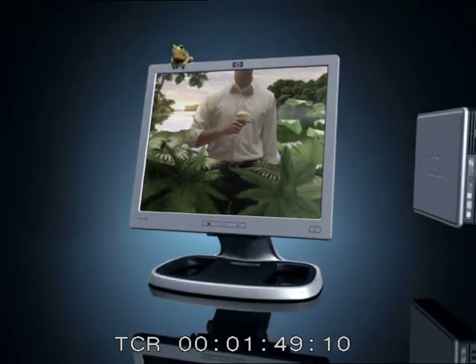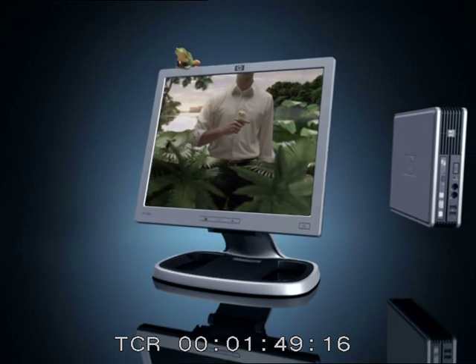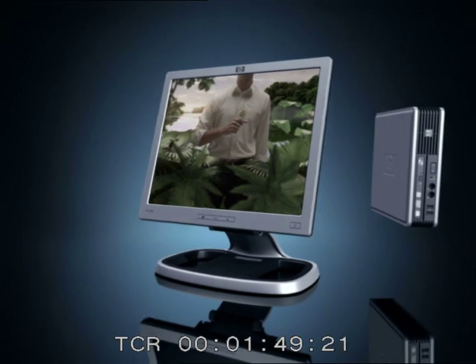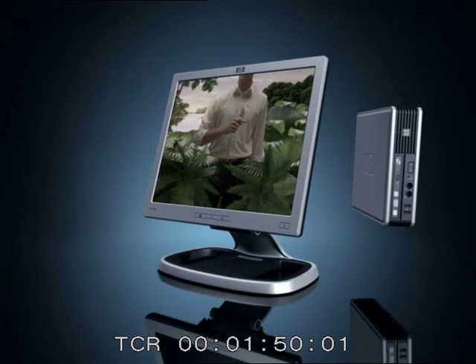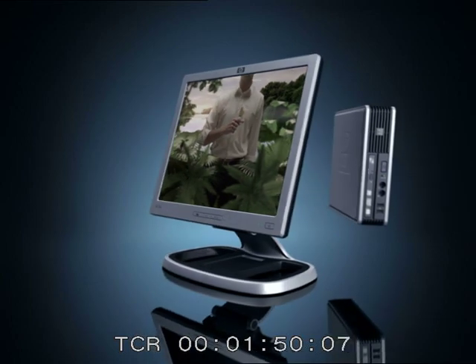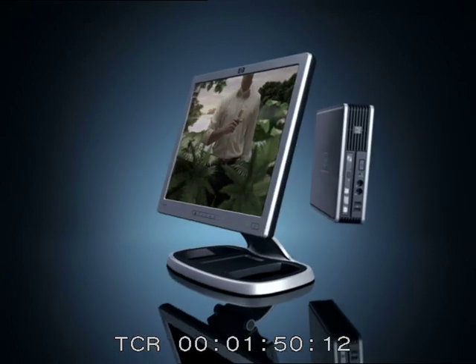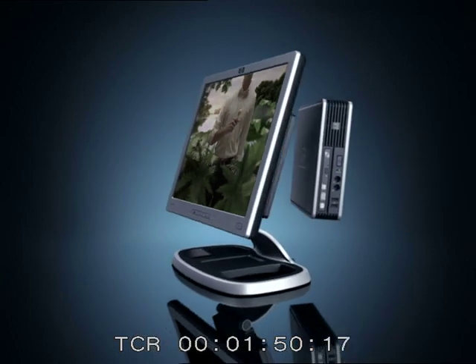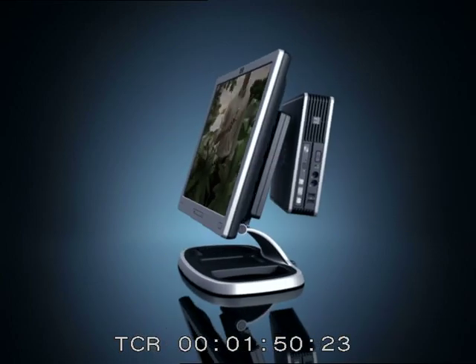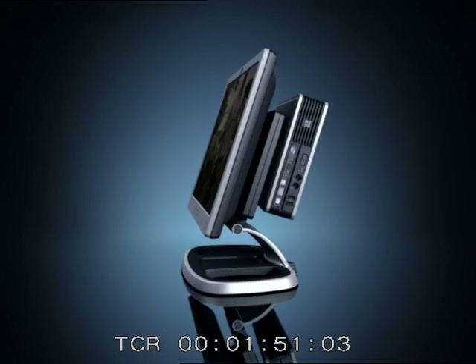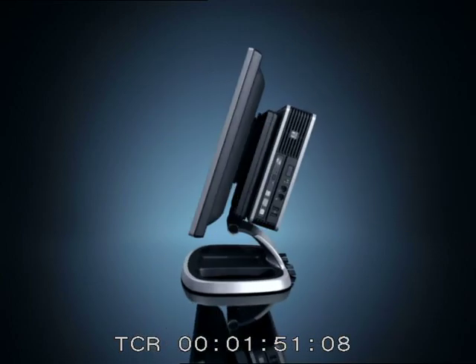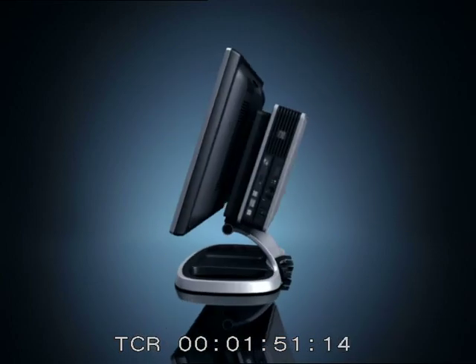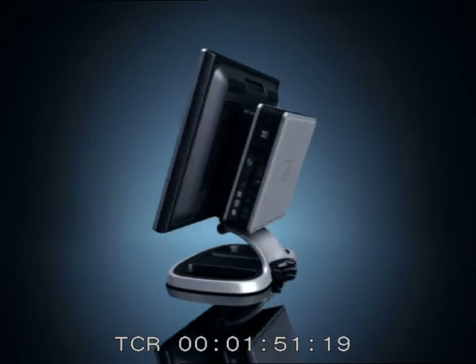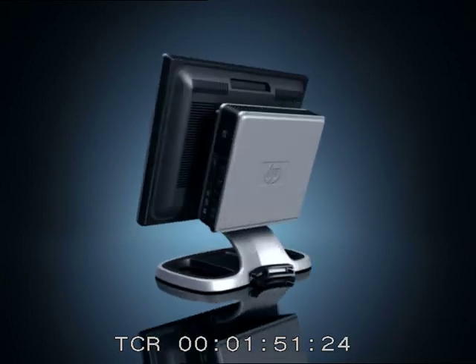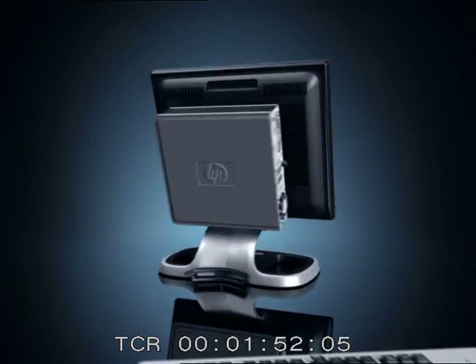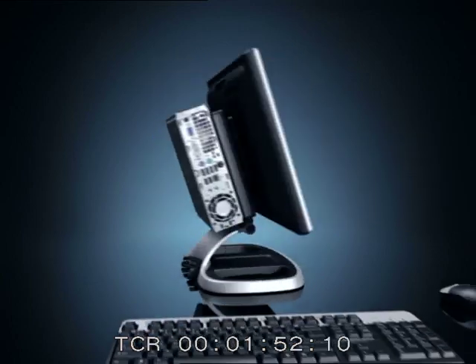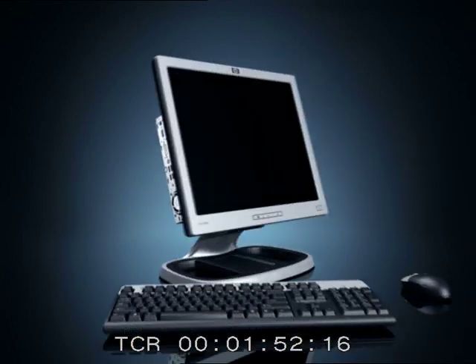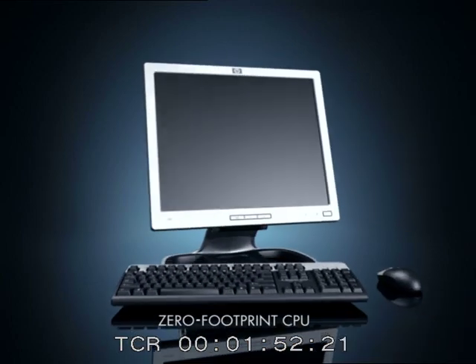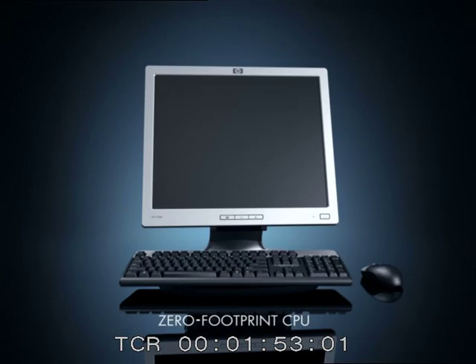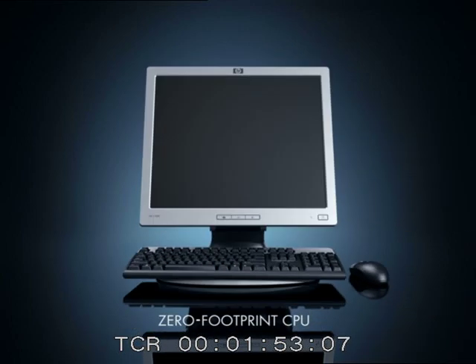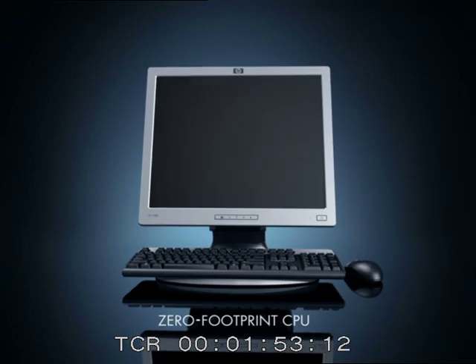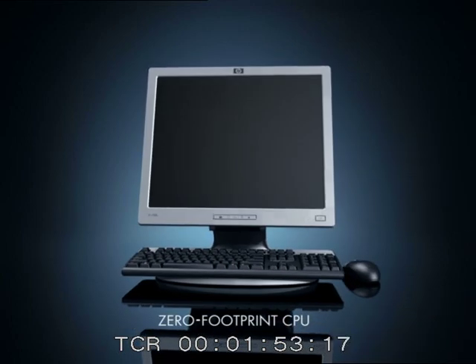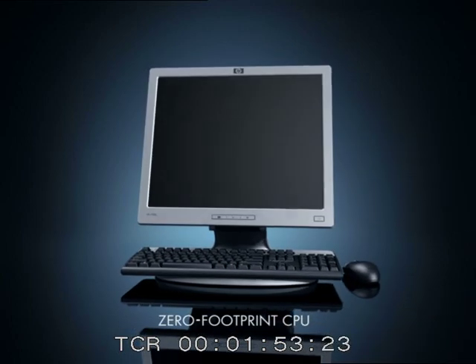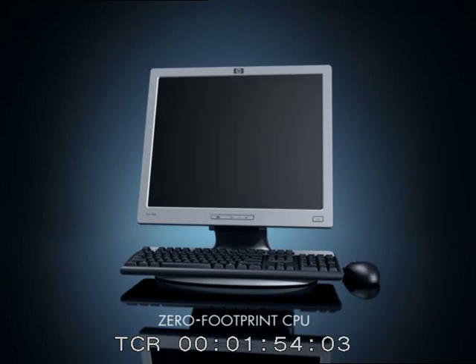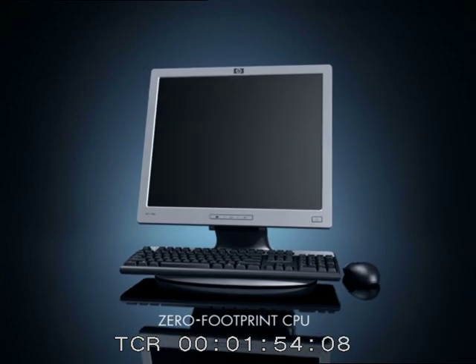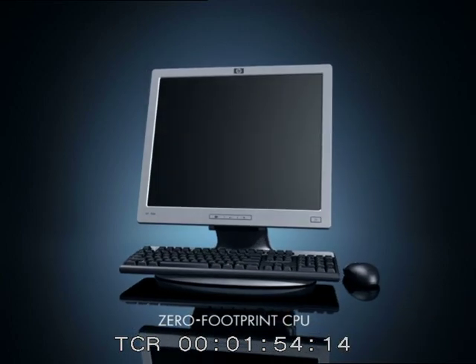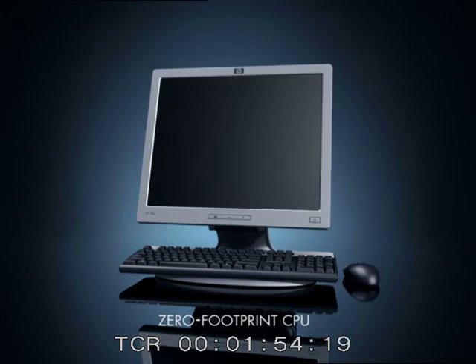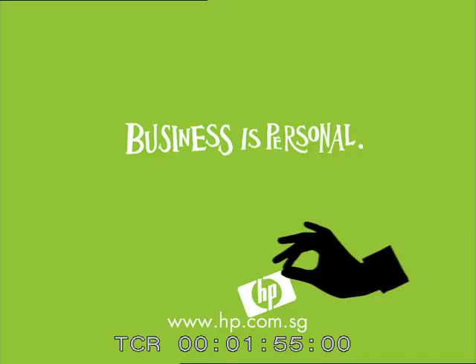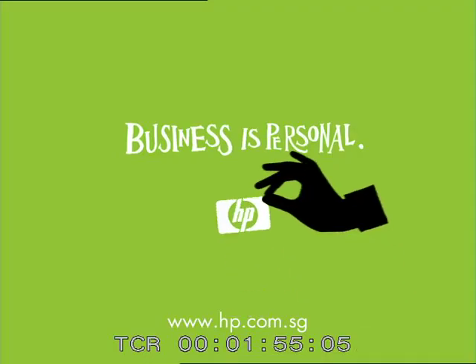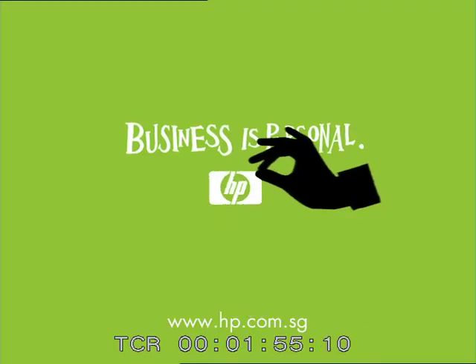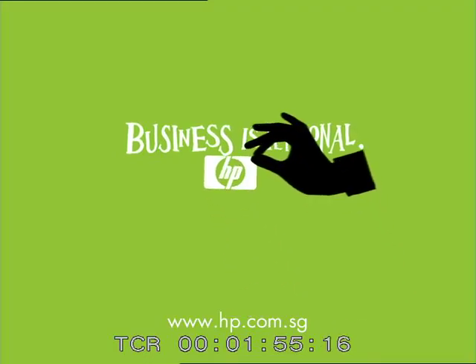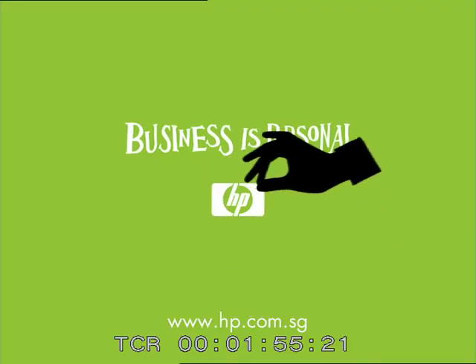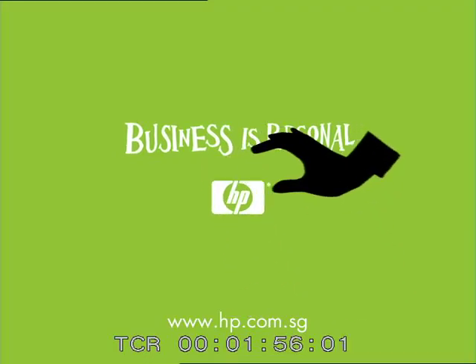The HP Compact DC 7800 Ultra Slim Desktop PC with Intel Core 2 Duo Processor with vPro technology. HP.